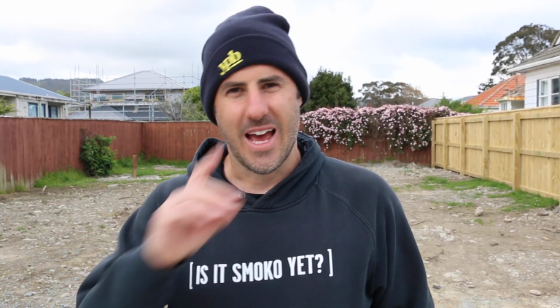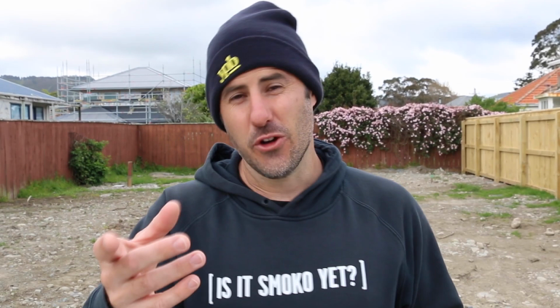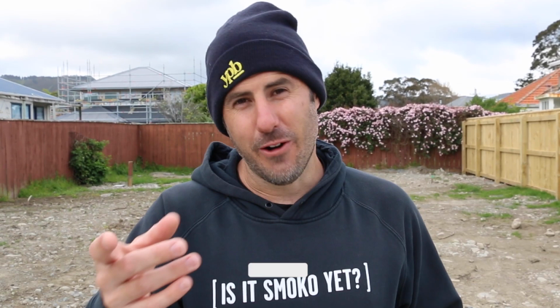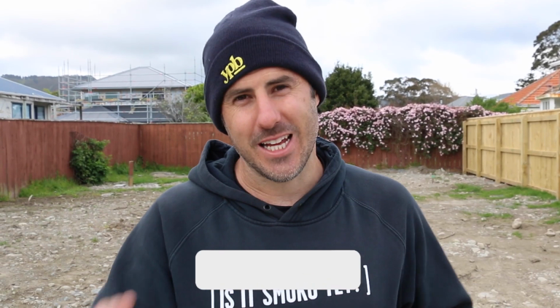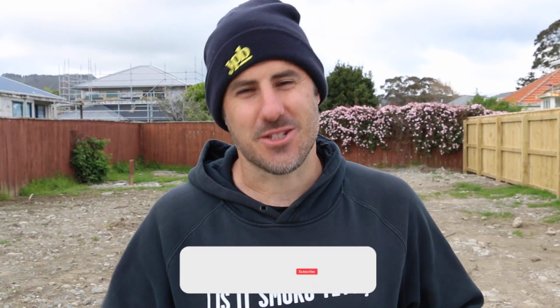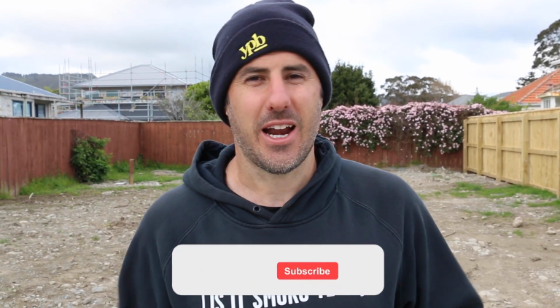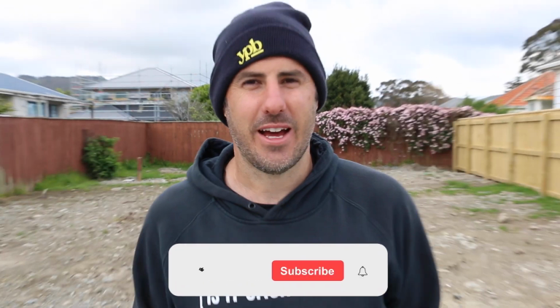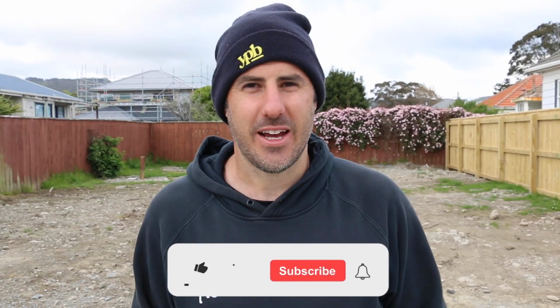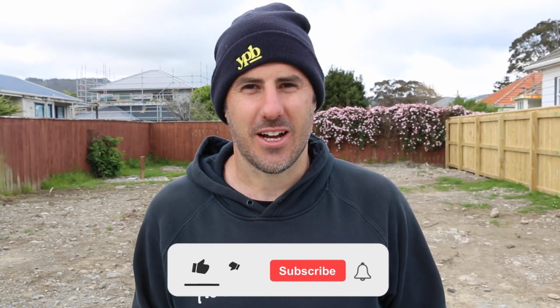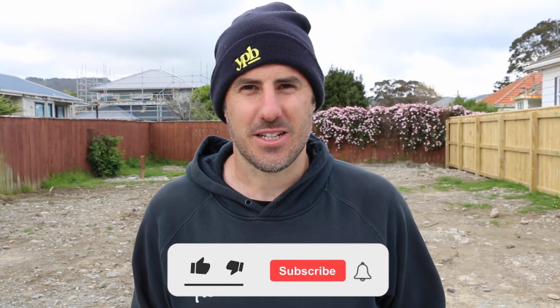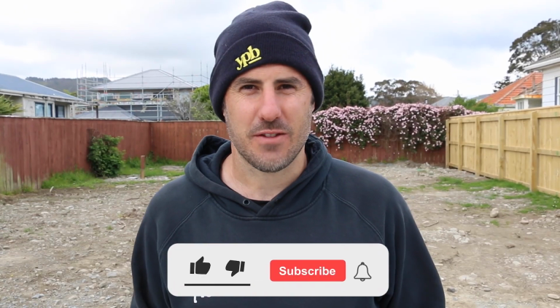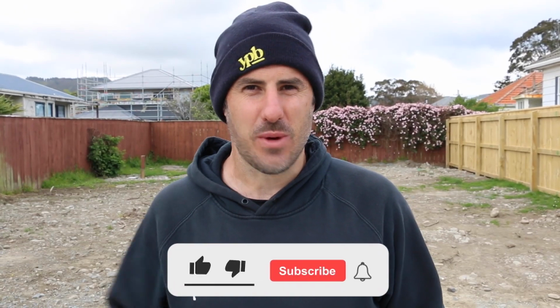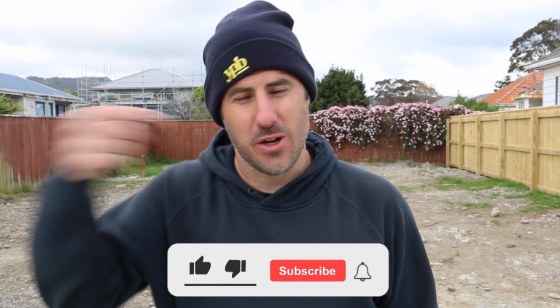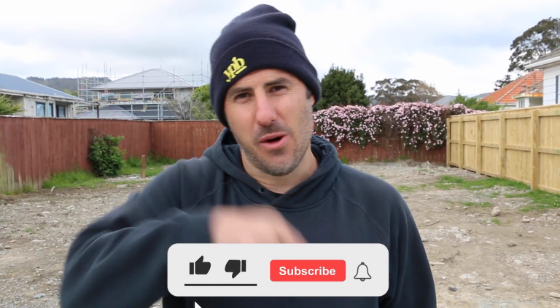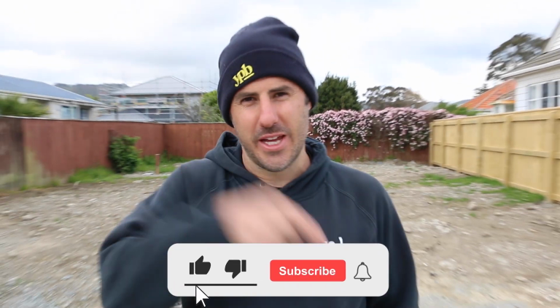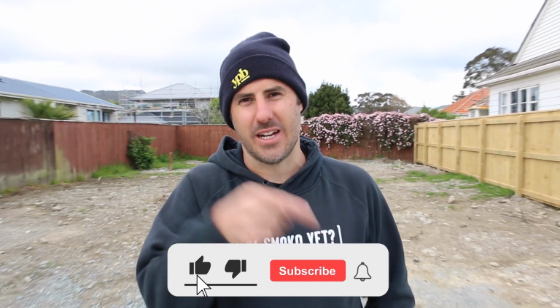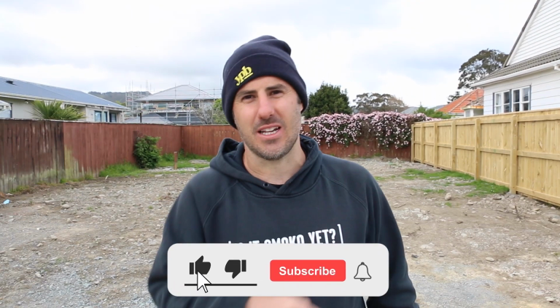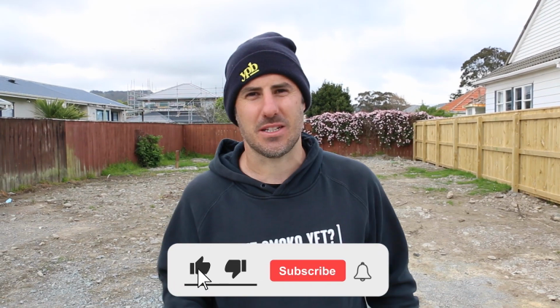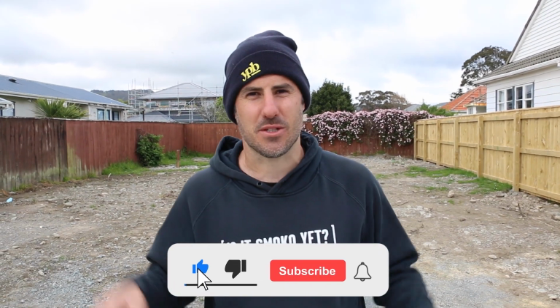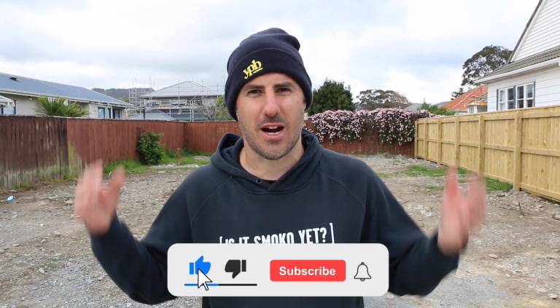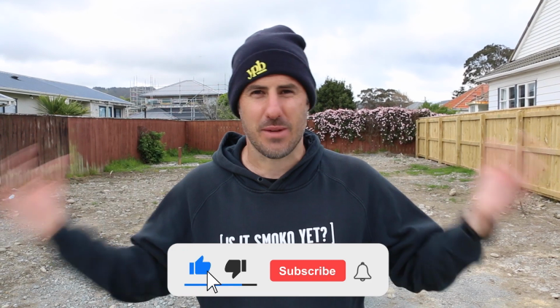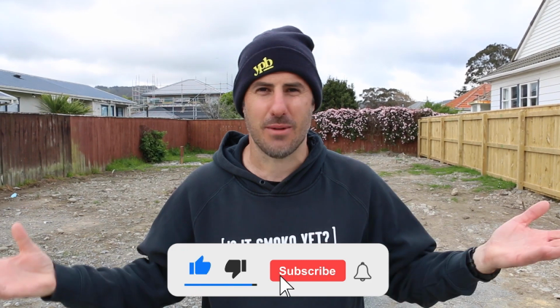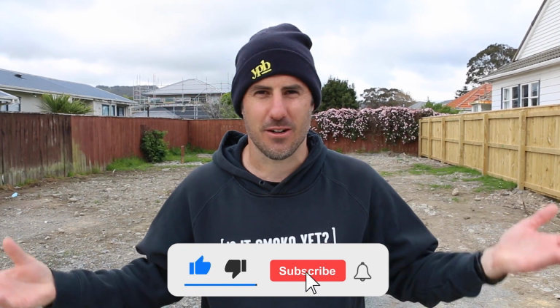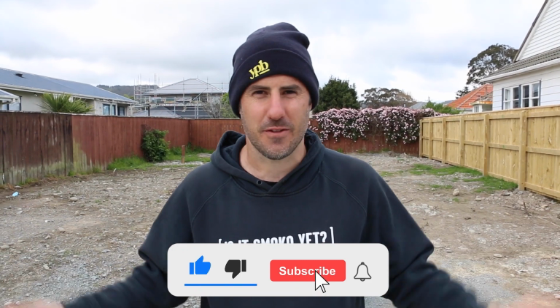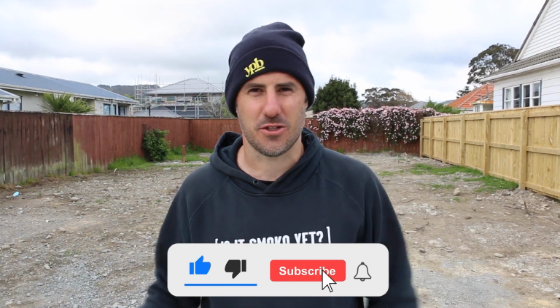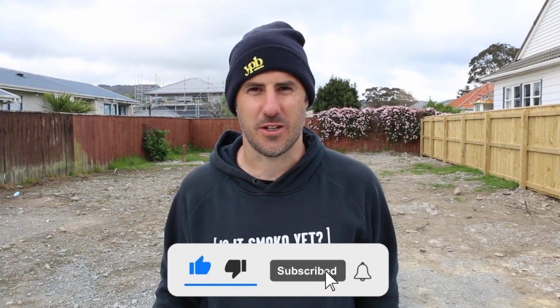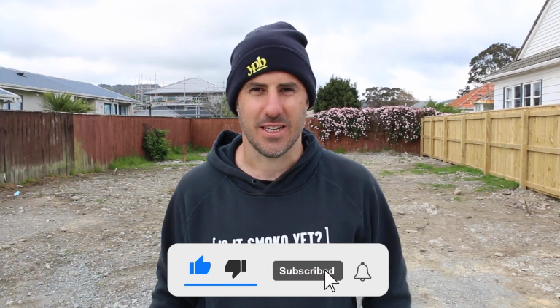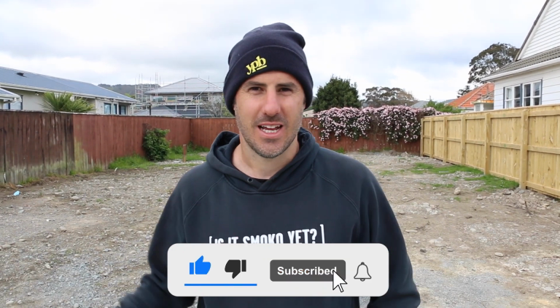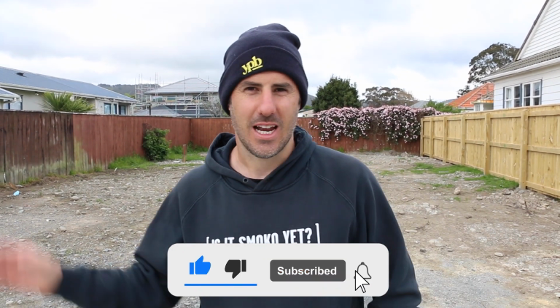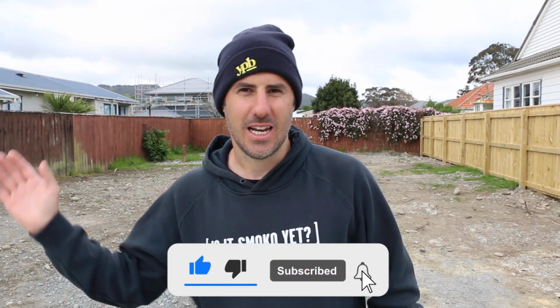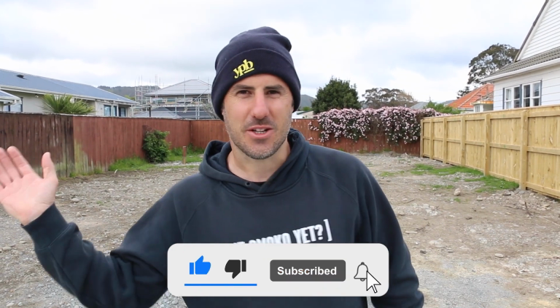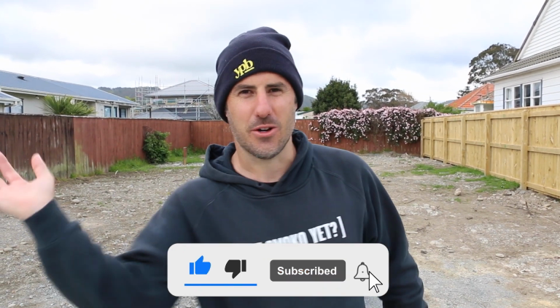If you're really excited about that kind of stuff as well, go ahead and click subscribe. Come along for the journey. Let's go.